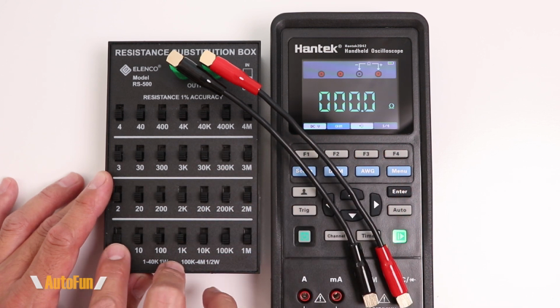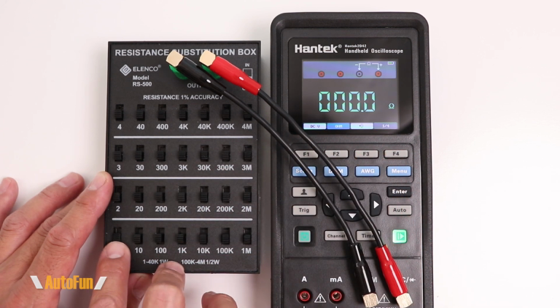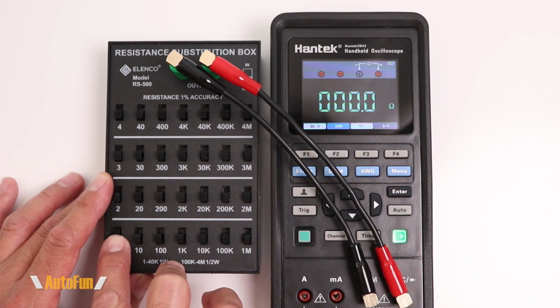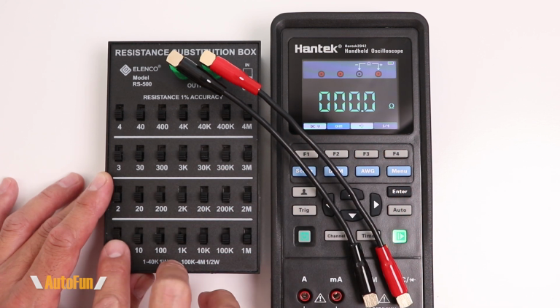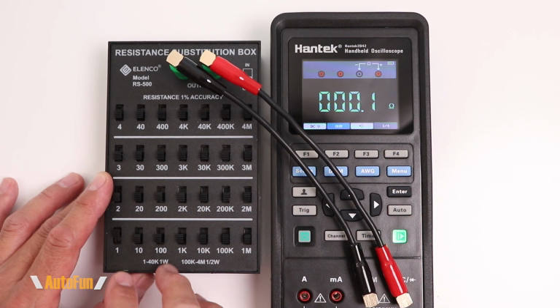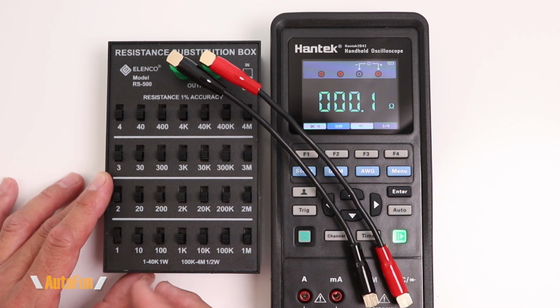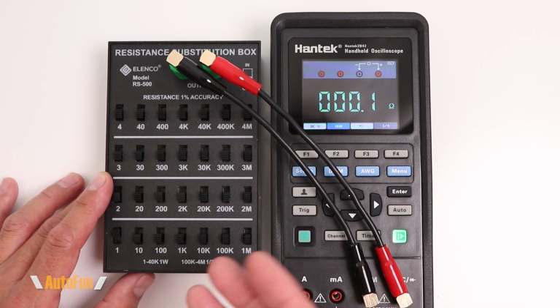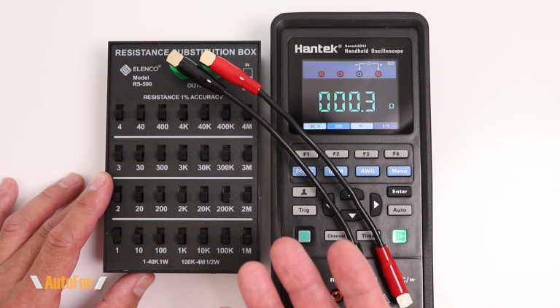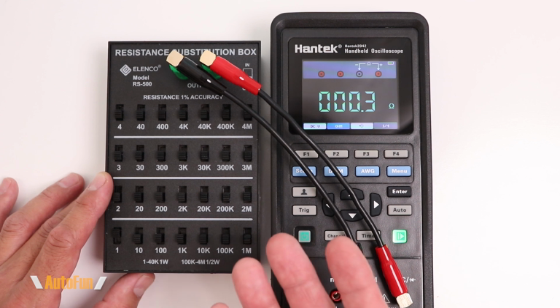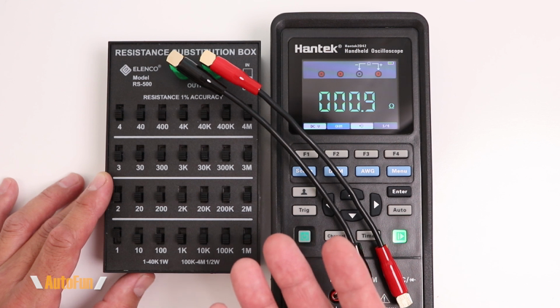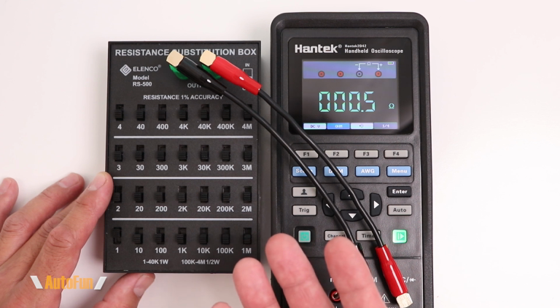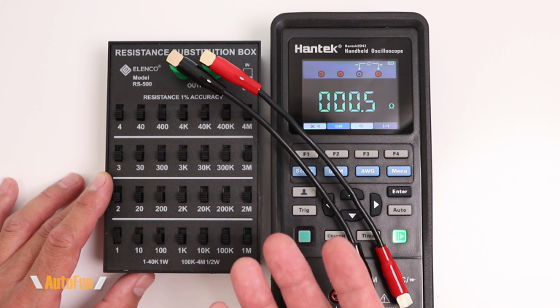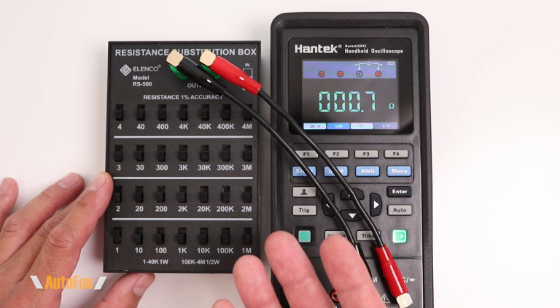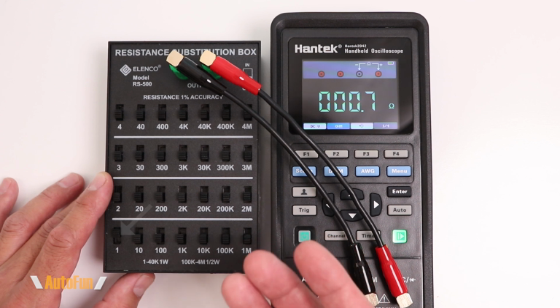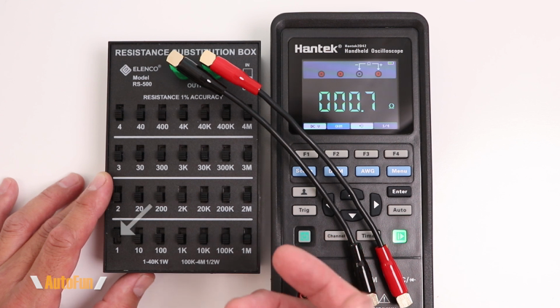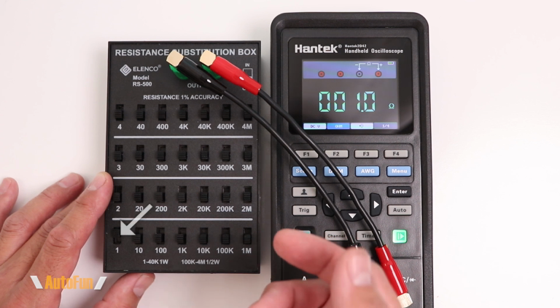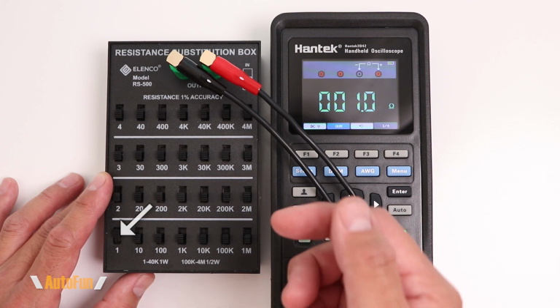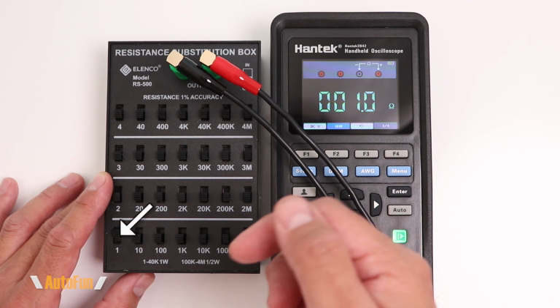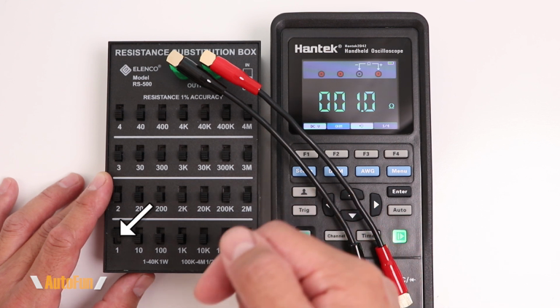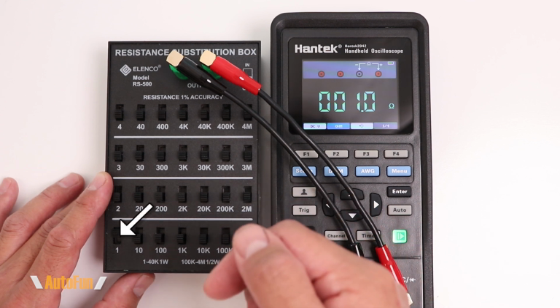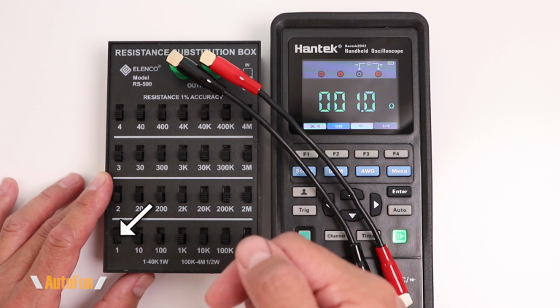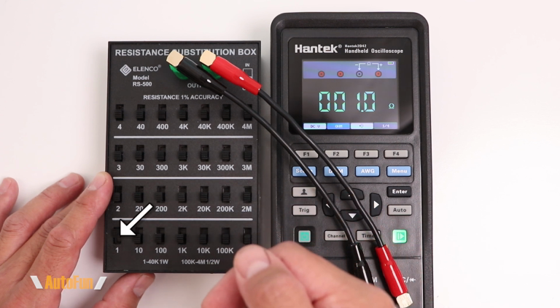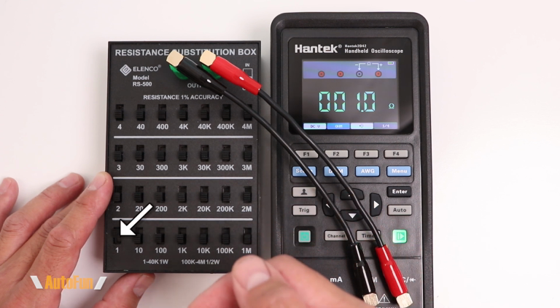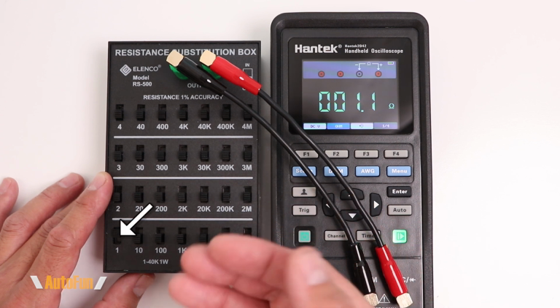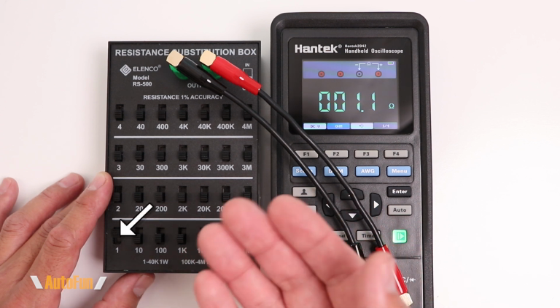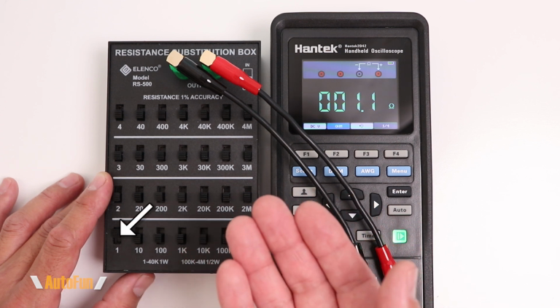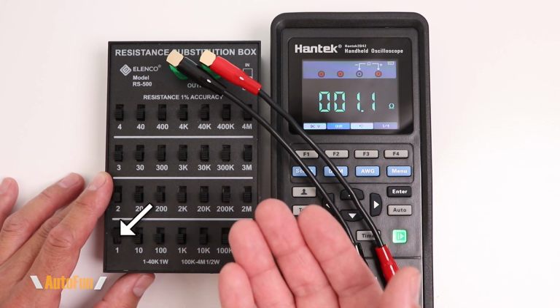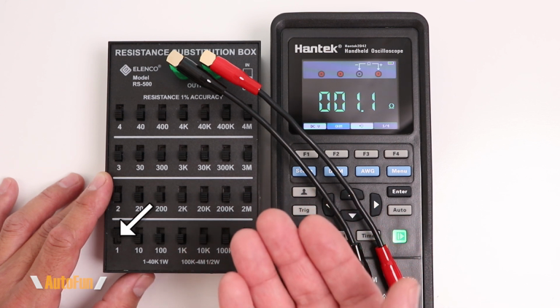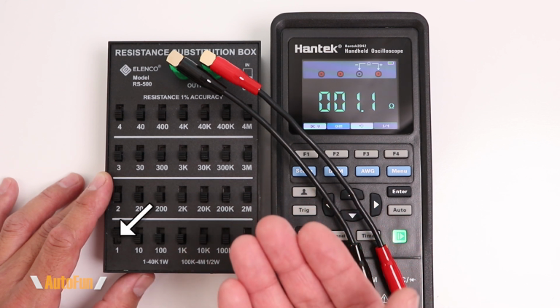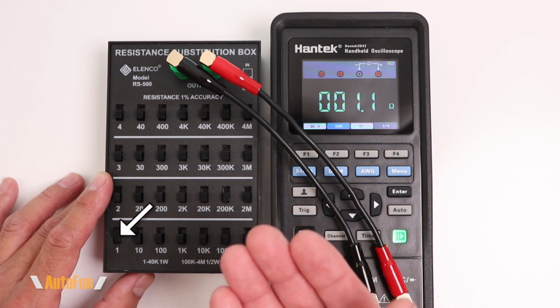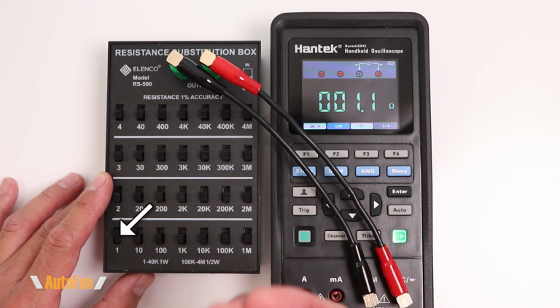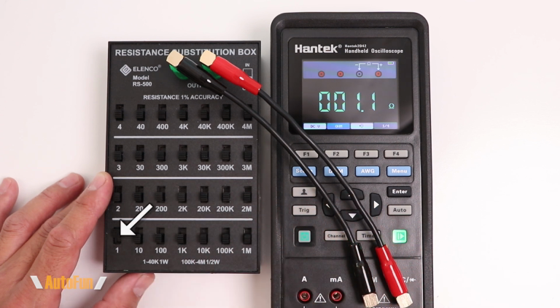Now let's test each resistance with the Hantek to see how well they actually measure. I'll cycle through all of them — and in case you want to skip this section, feel free to use the bookmarks I placed at the bottom to move to a different chapter in the video.